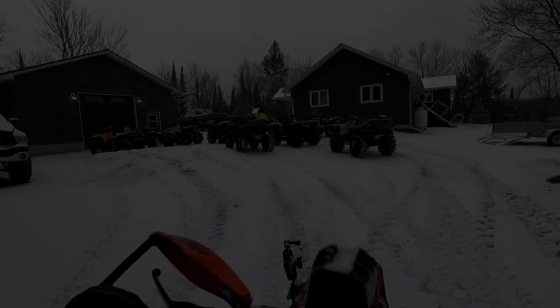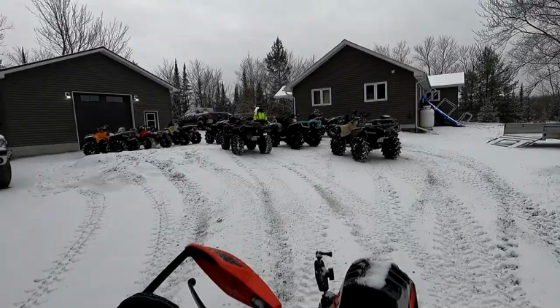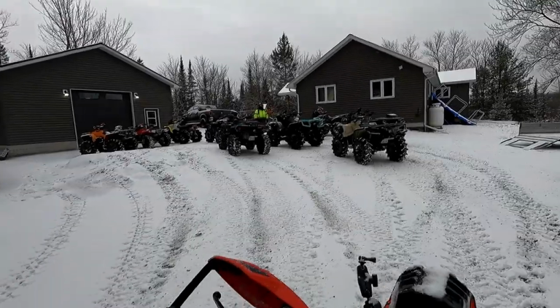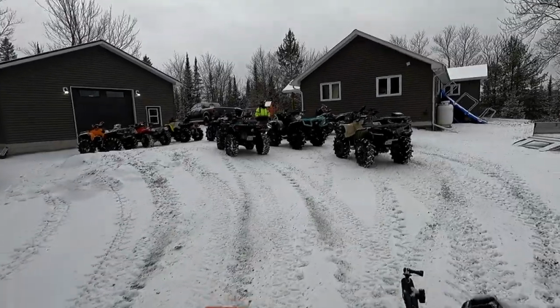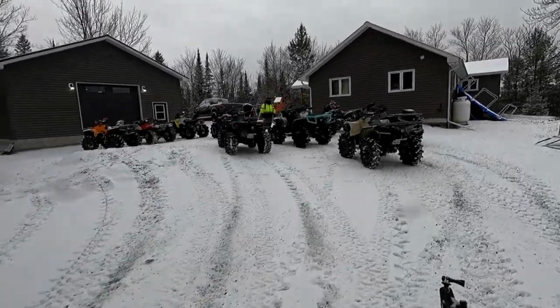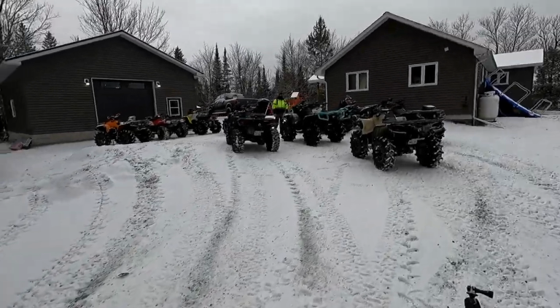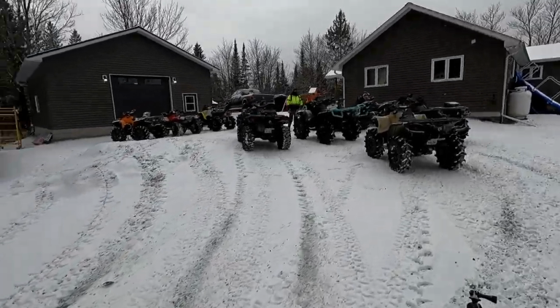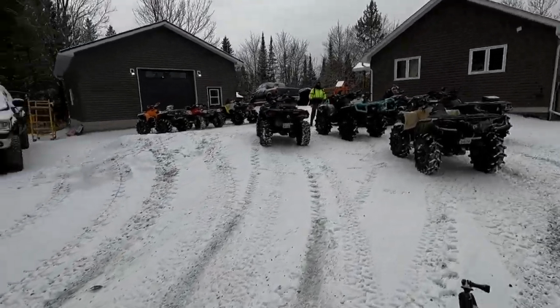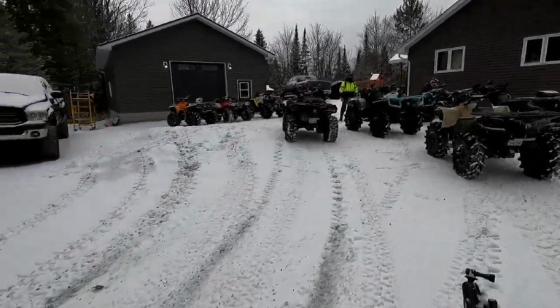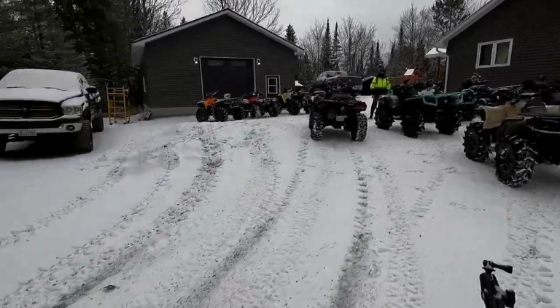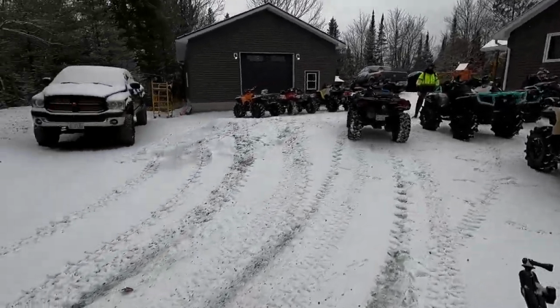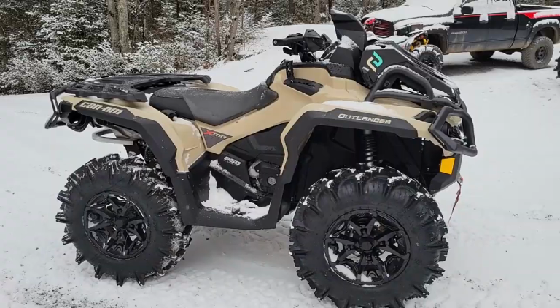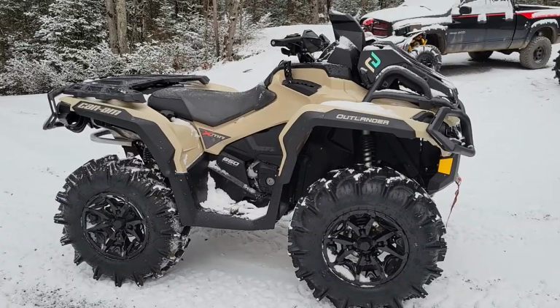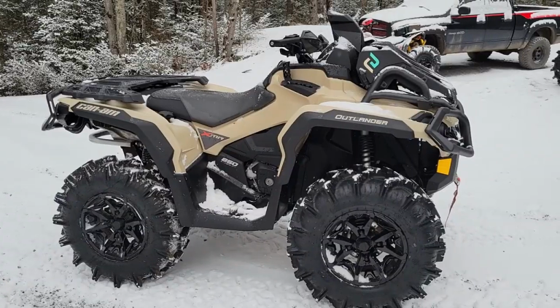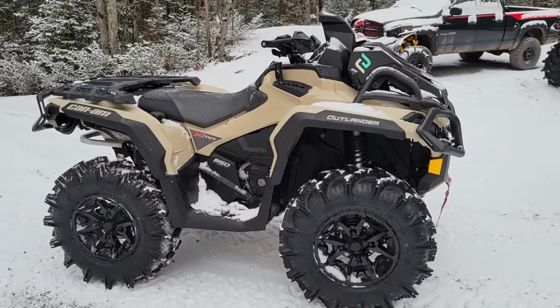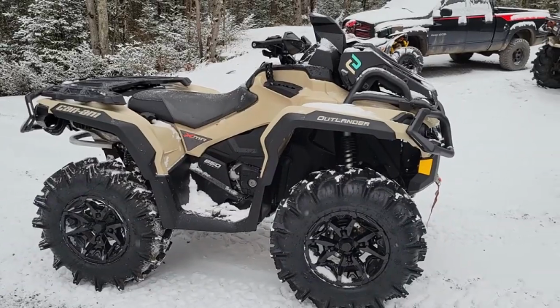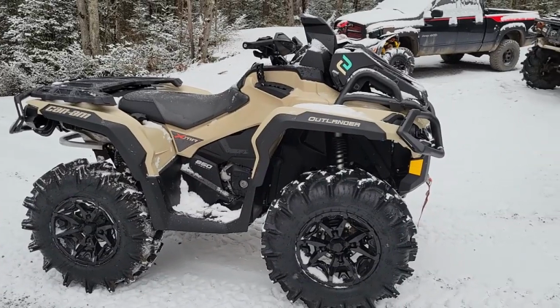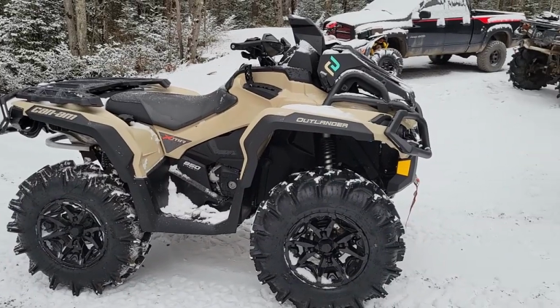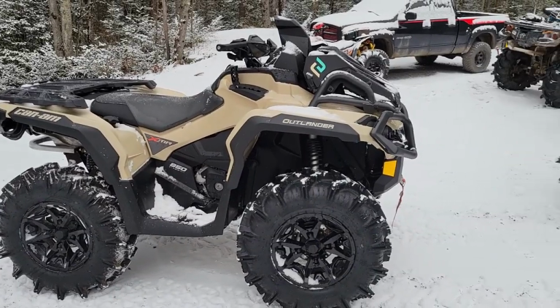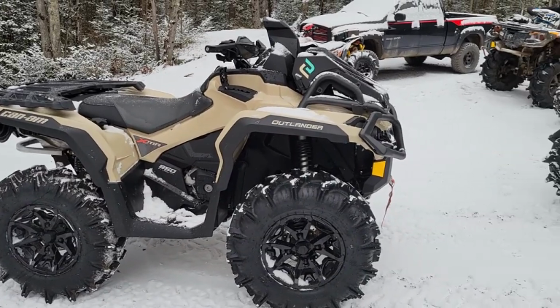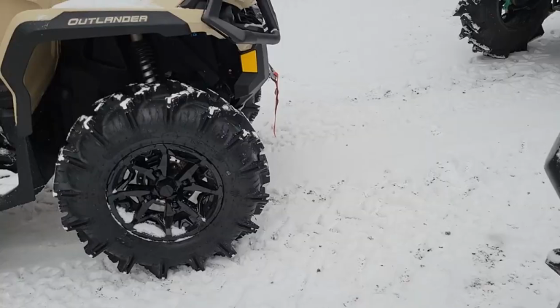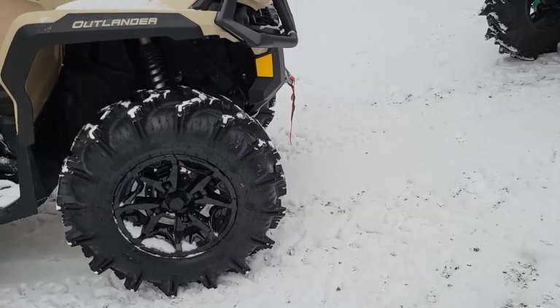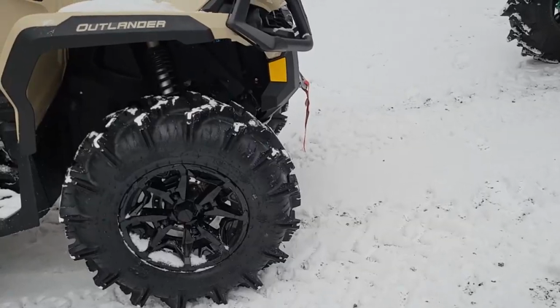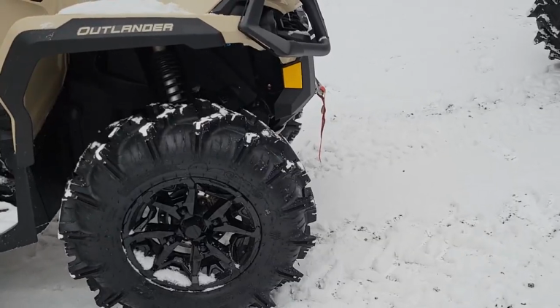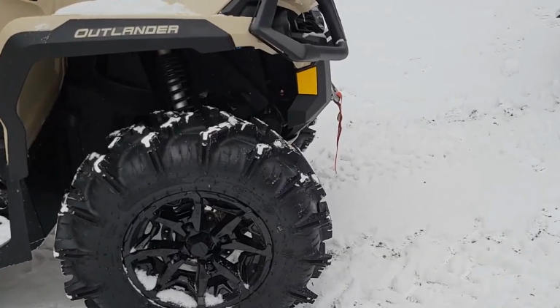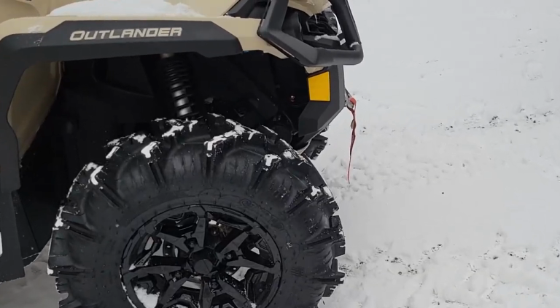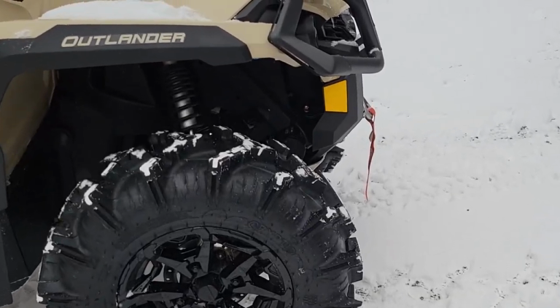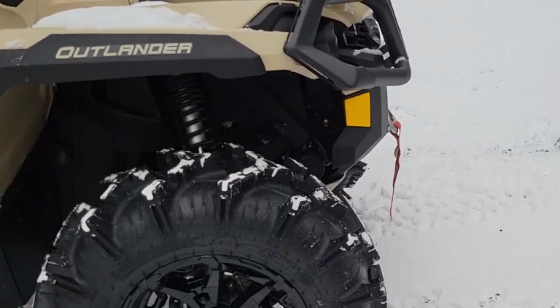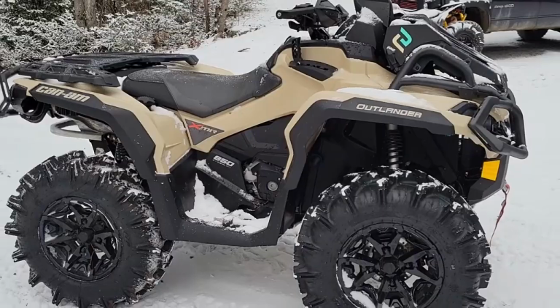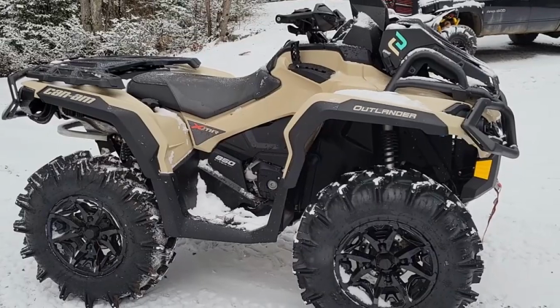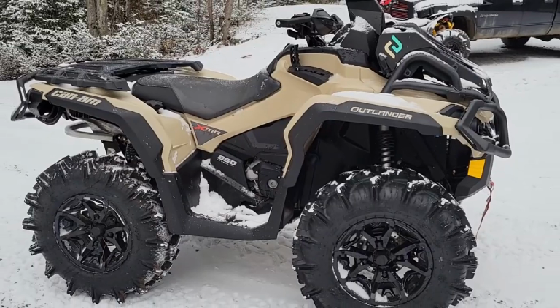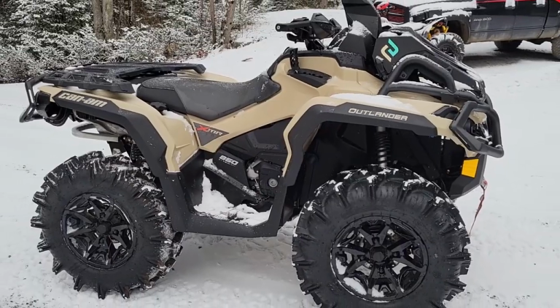Welcome back friends. Here's a first look at the 2022 Can-Am Outlander 850 XMR.